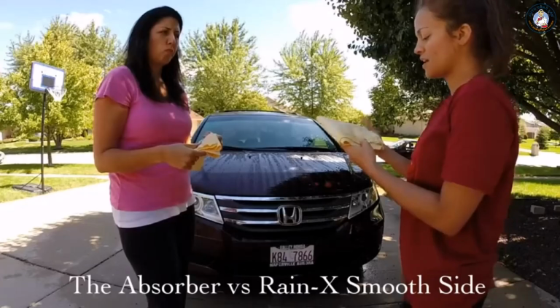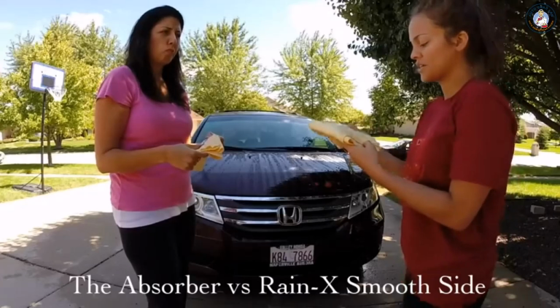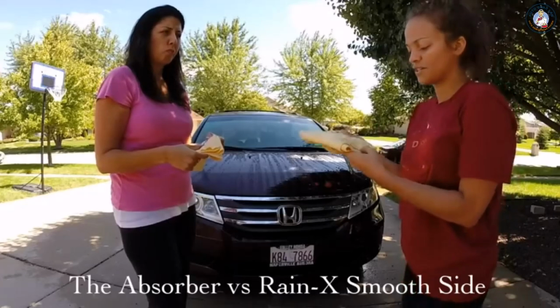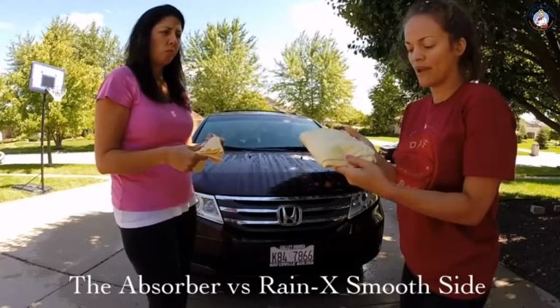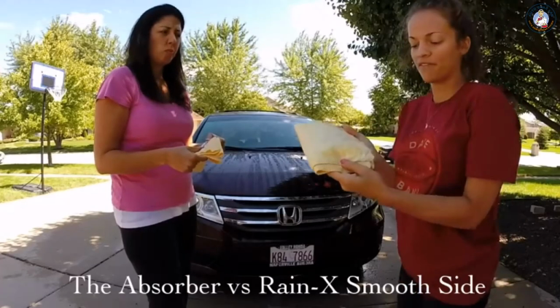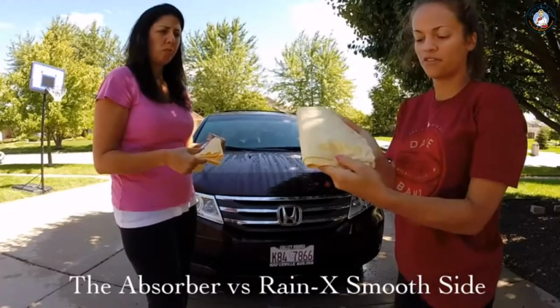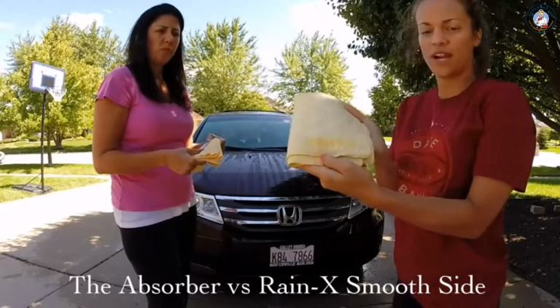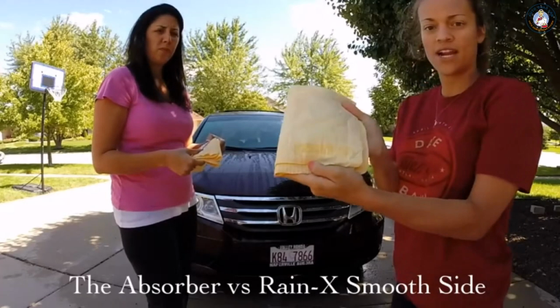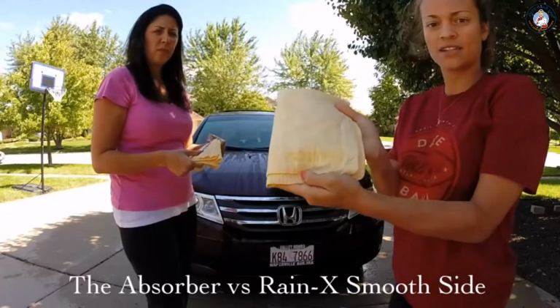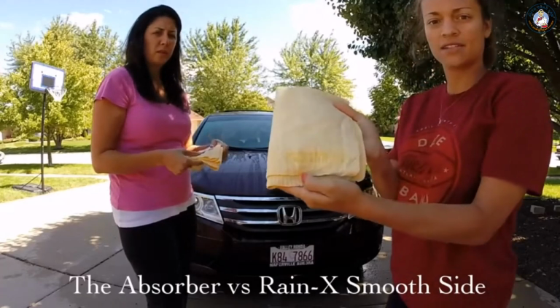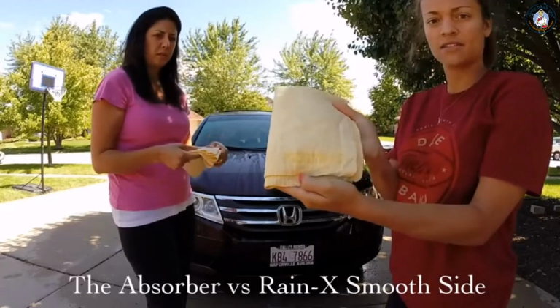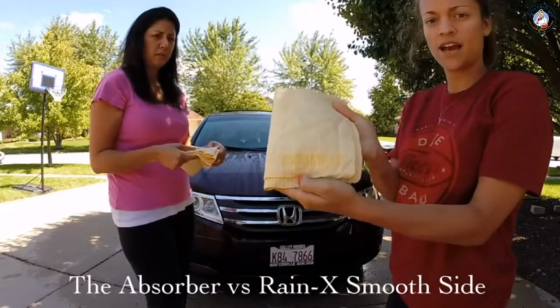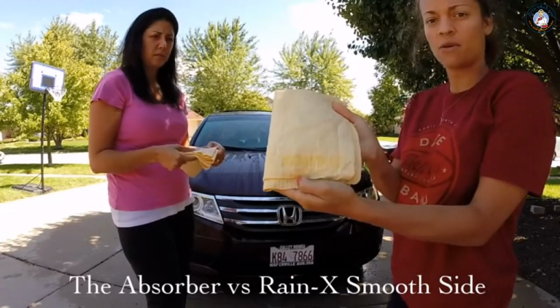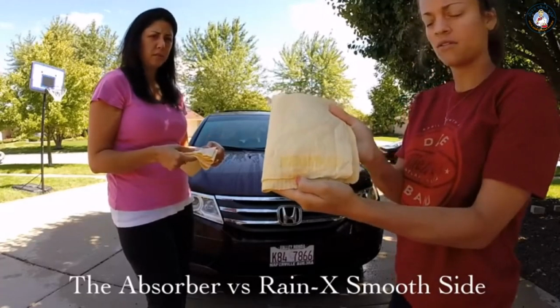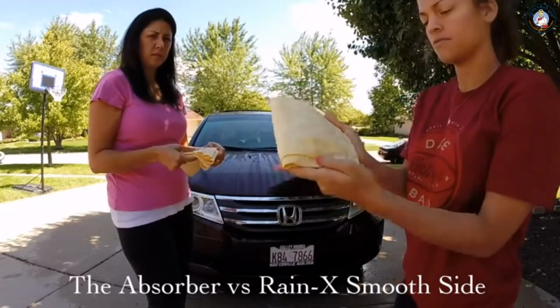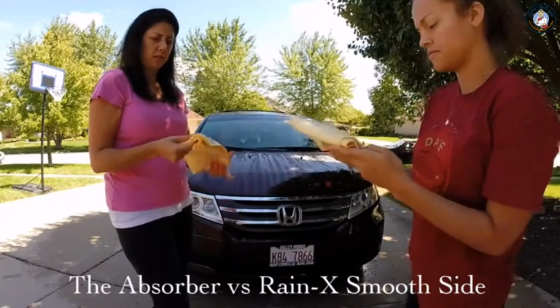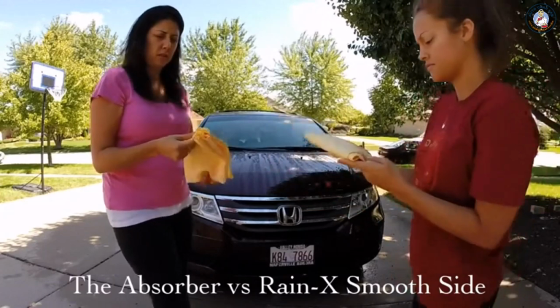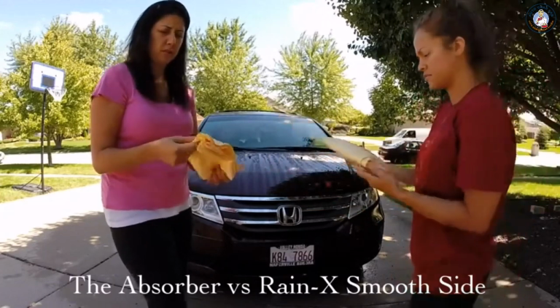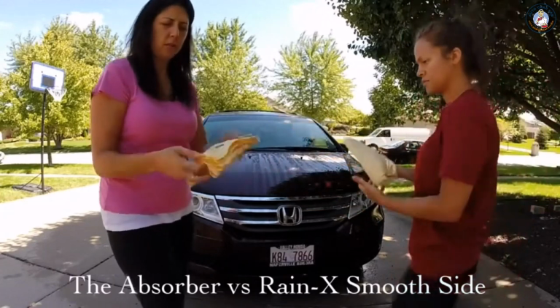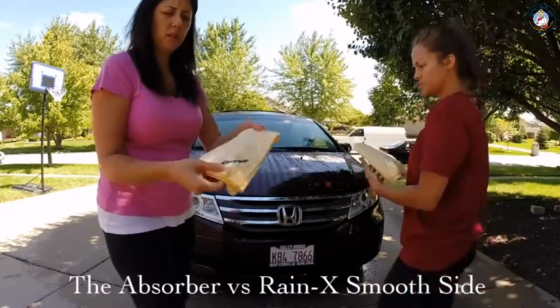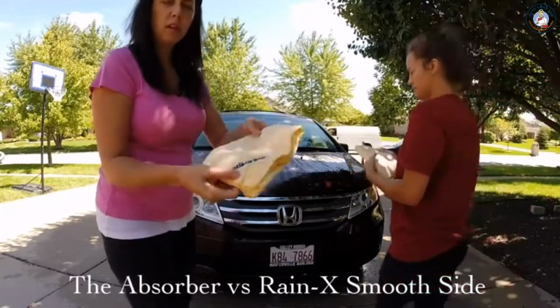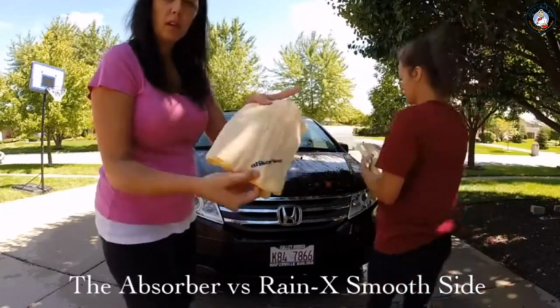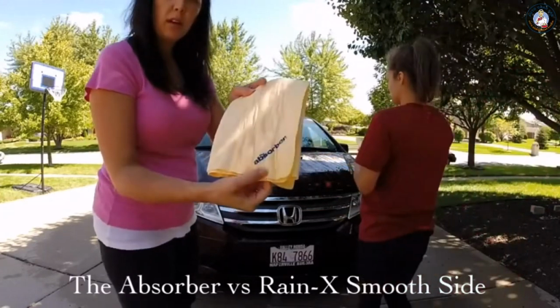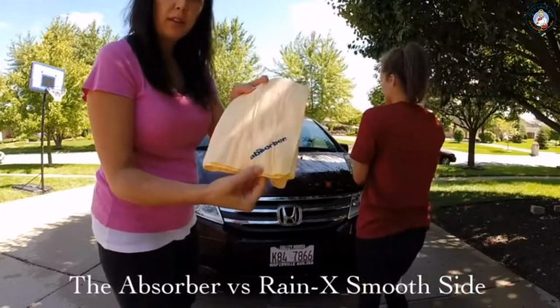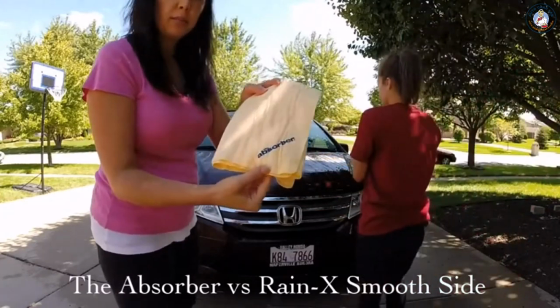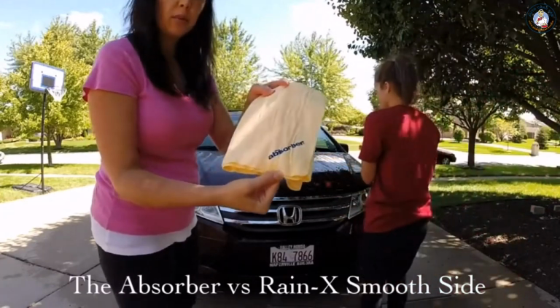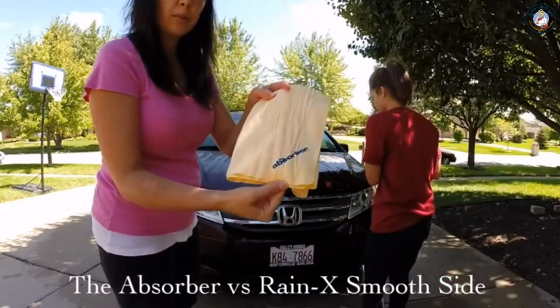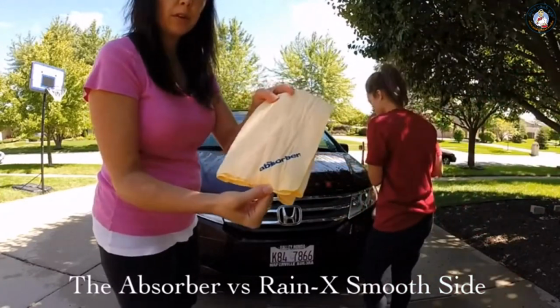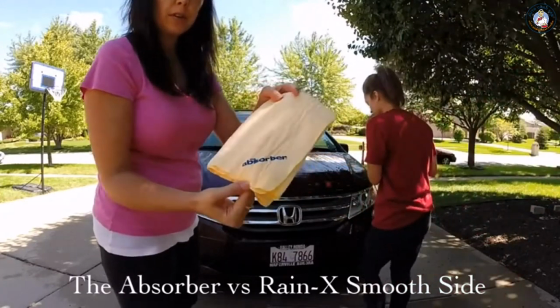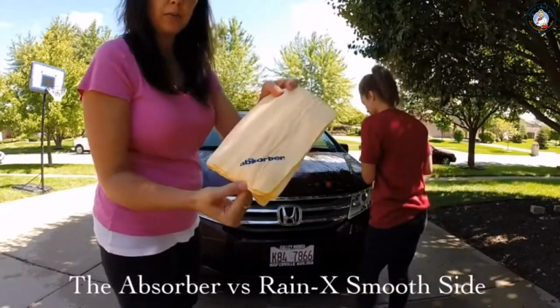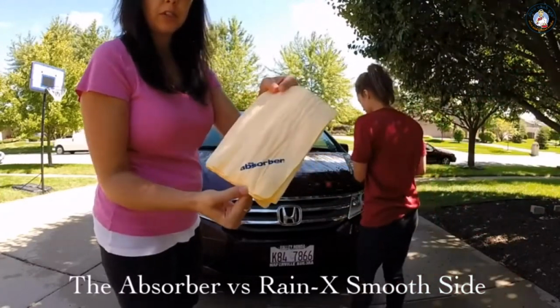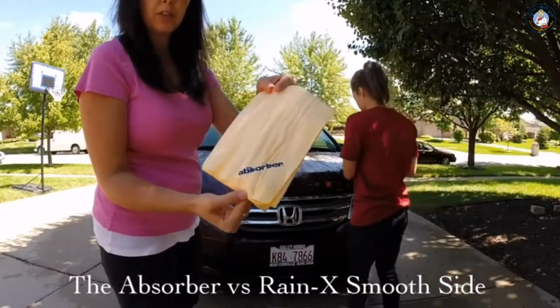So I have the Rain-X towel, the Absorber, the original.